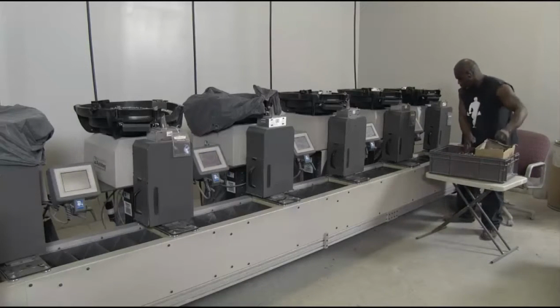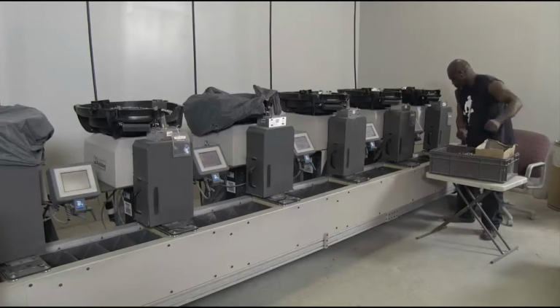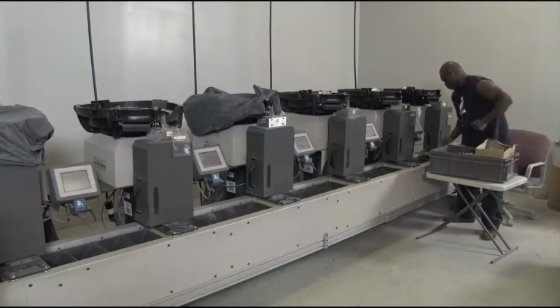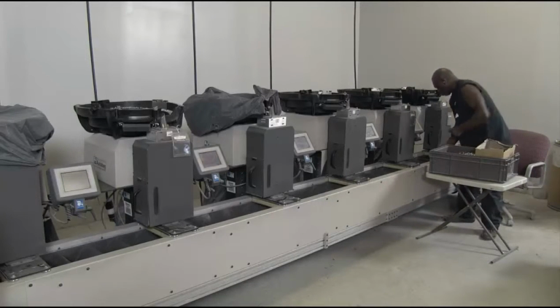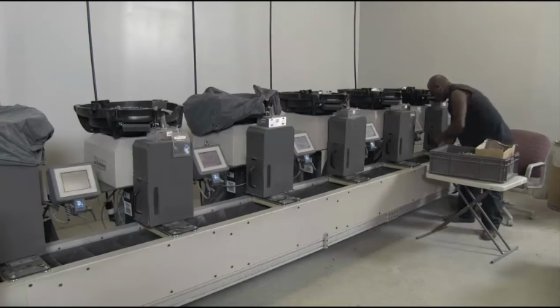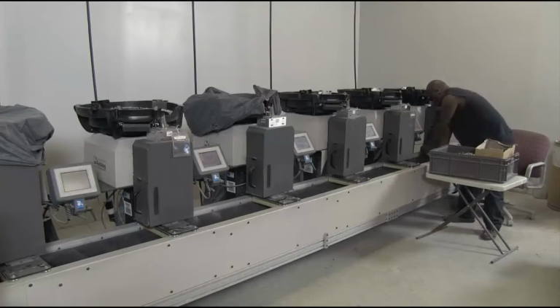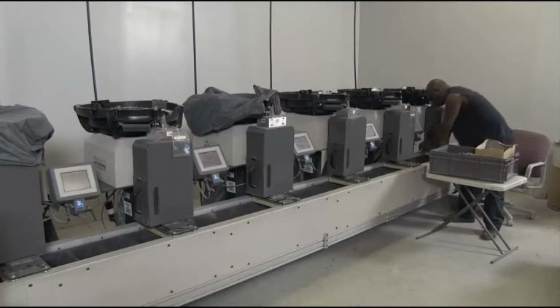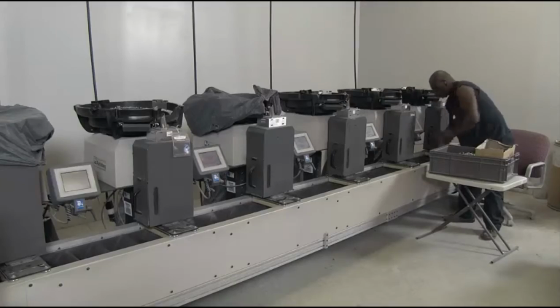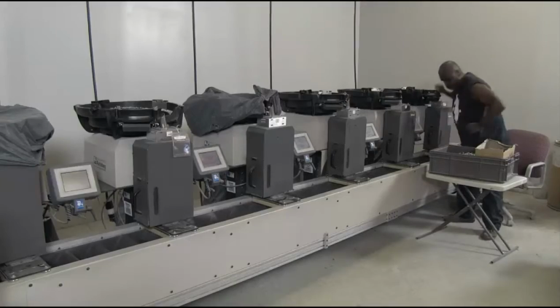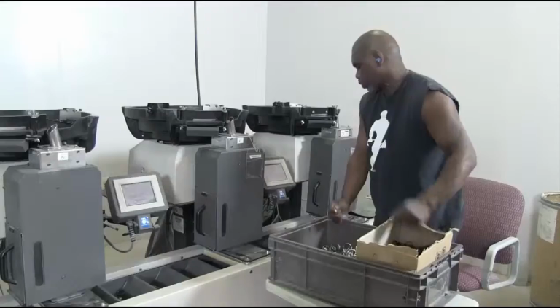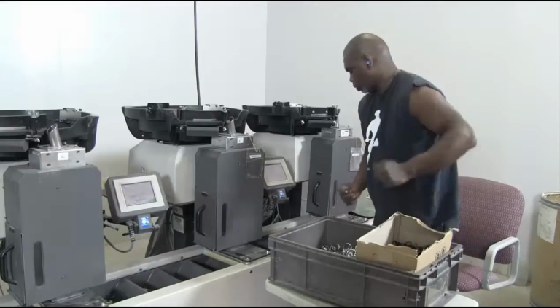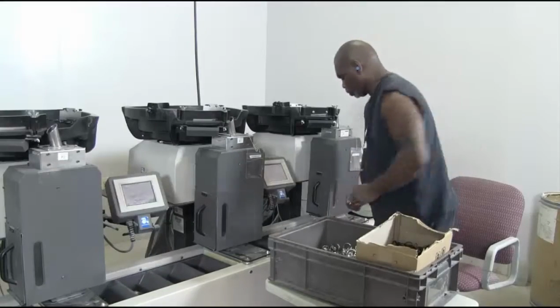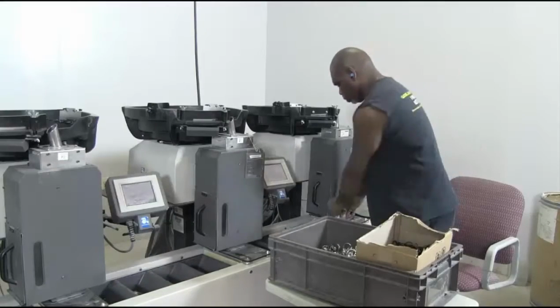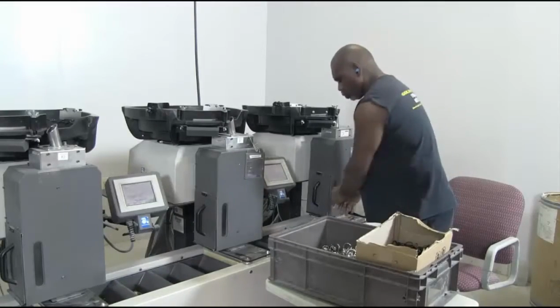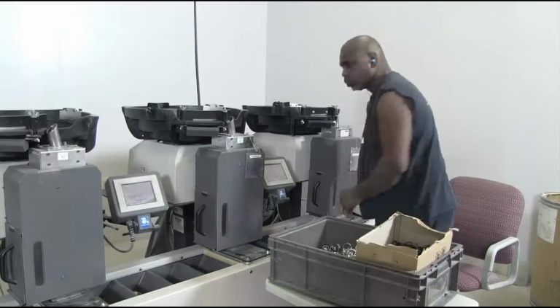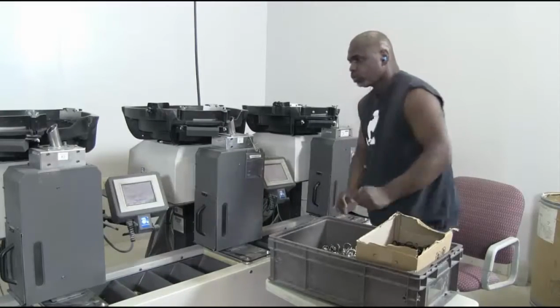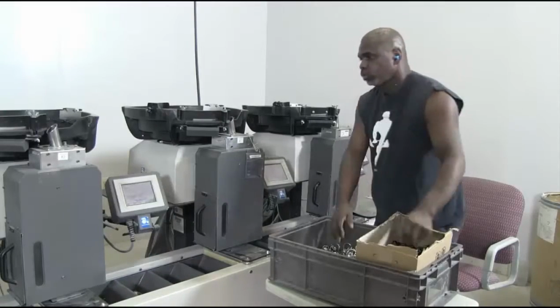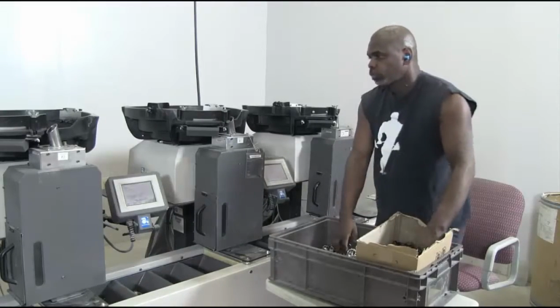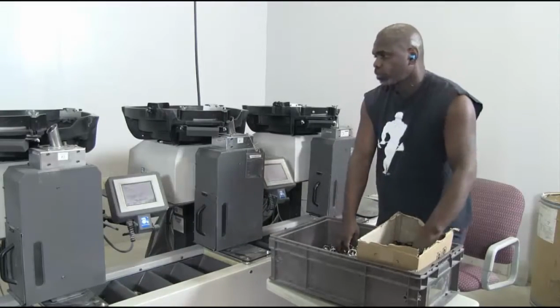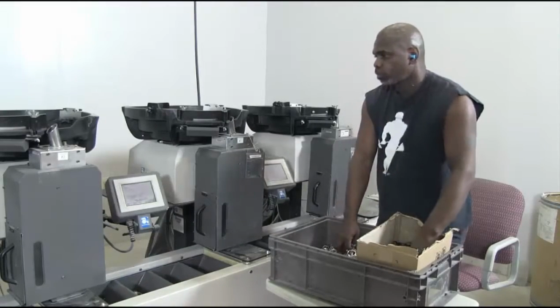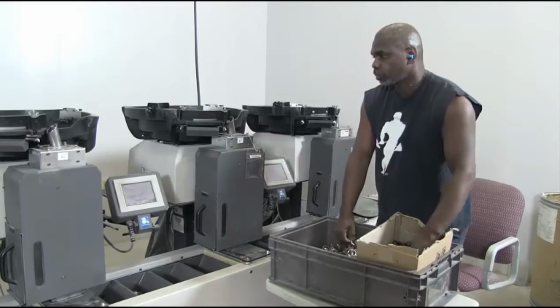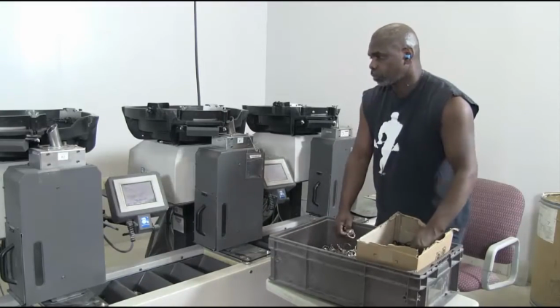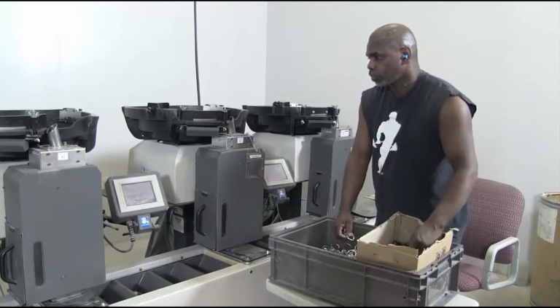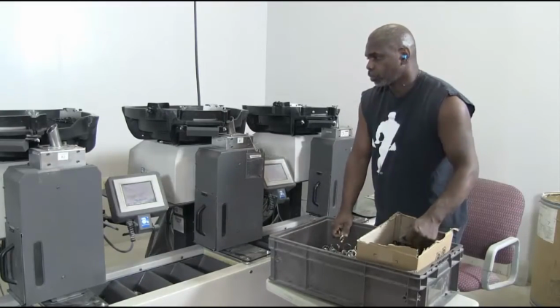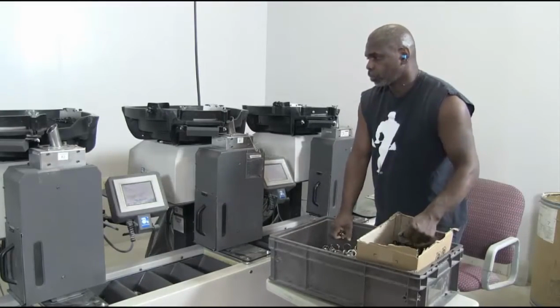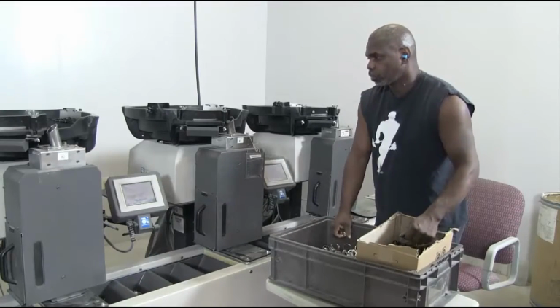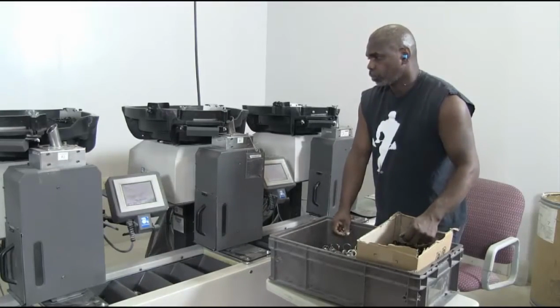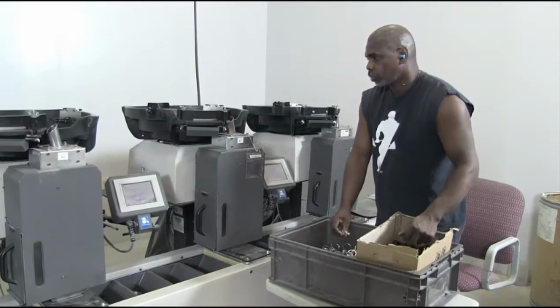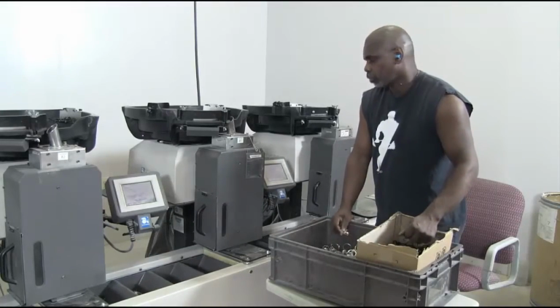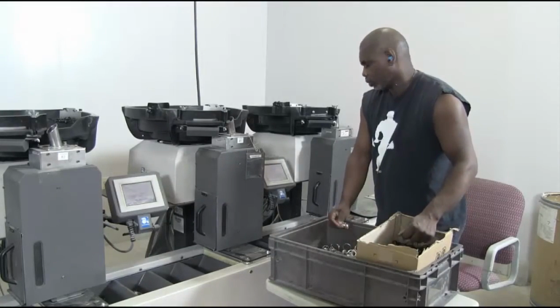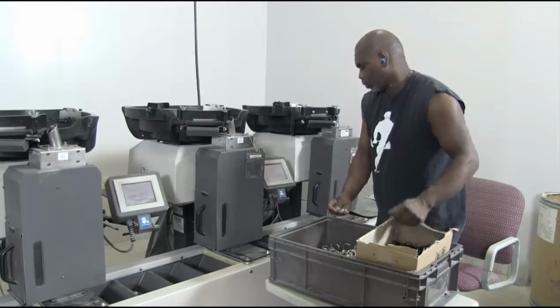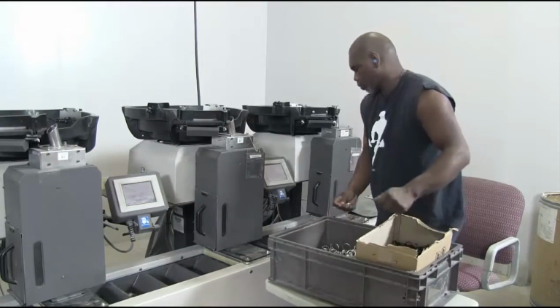In this video we will show how dishwasher product kits are filled and packaged.